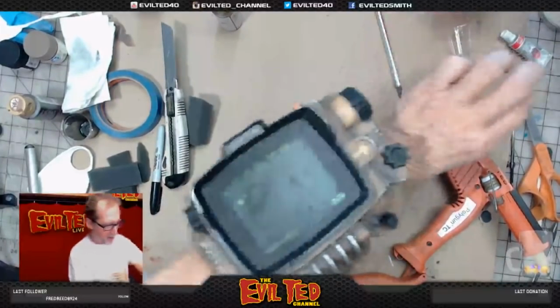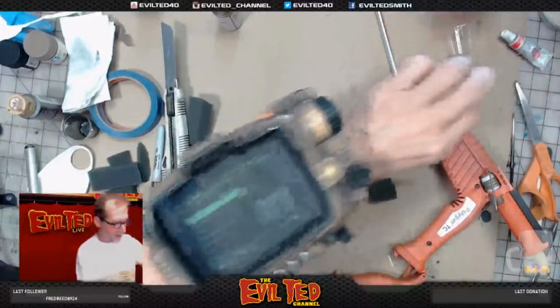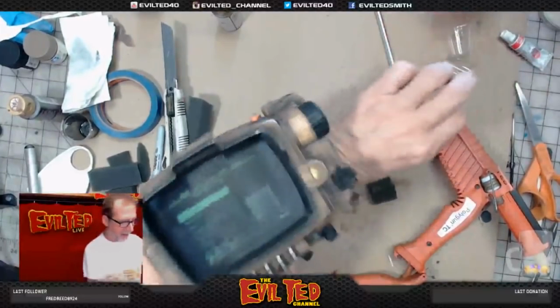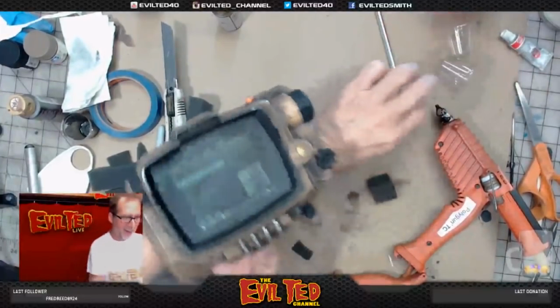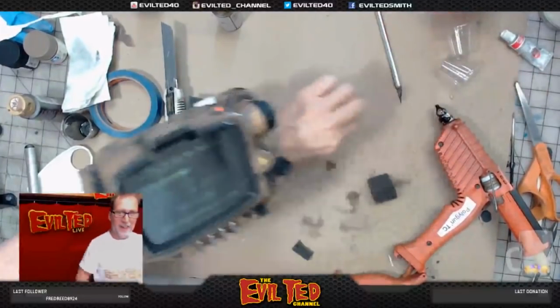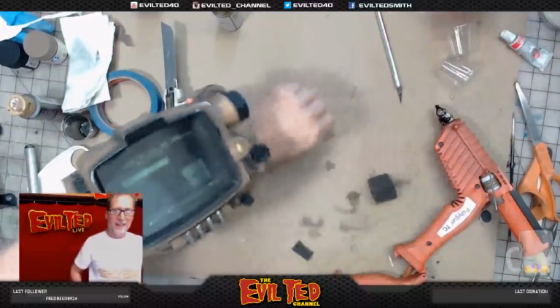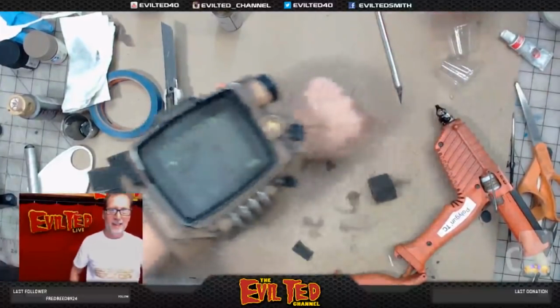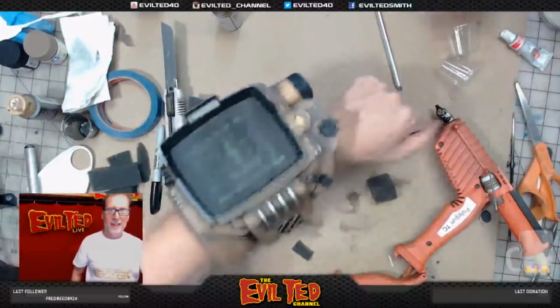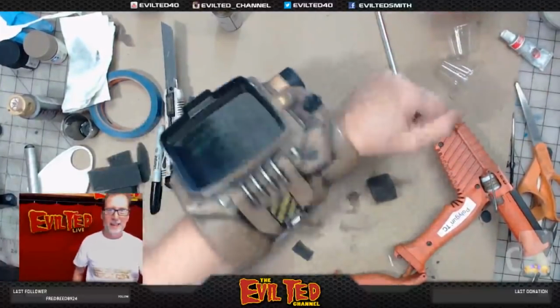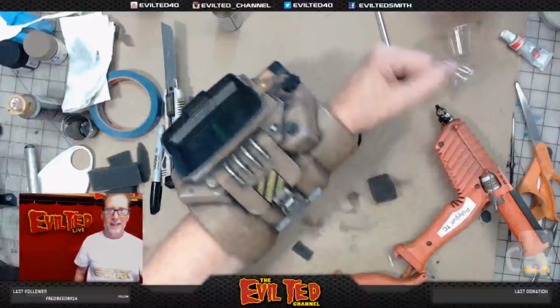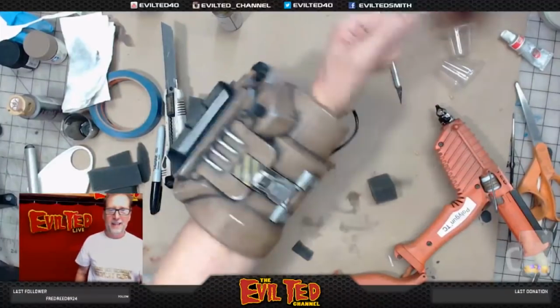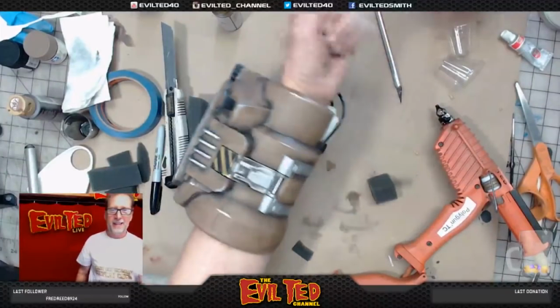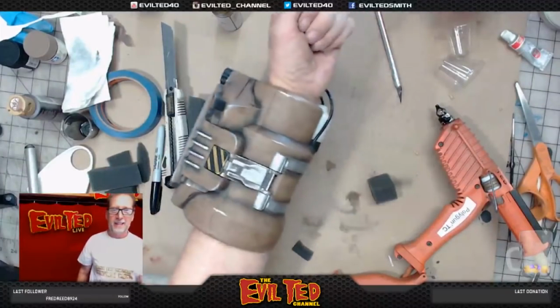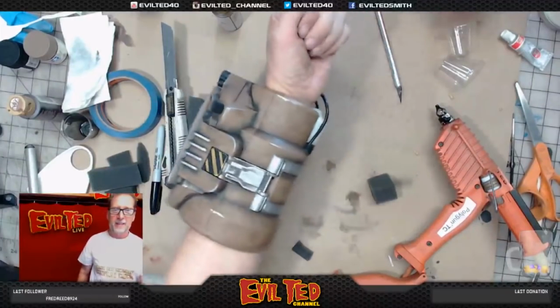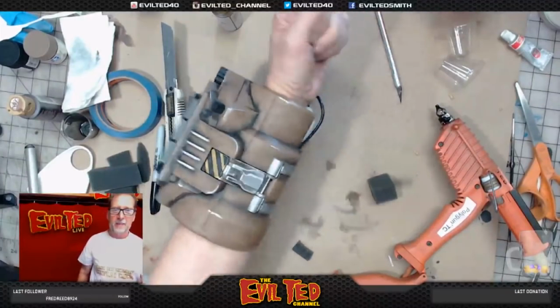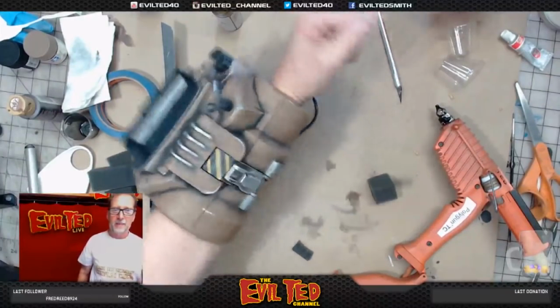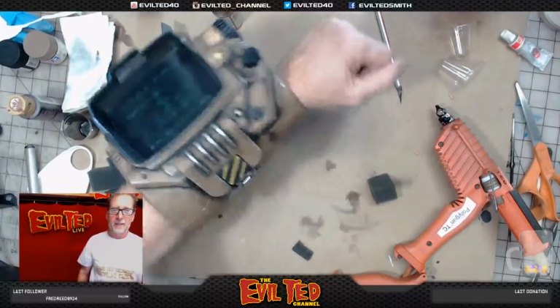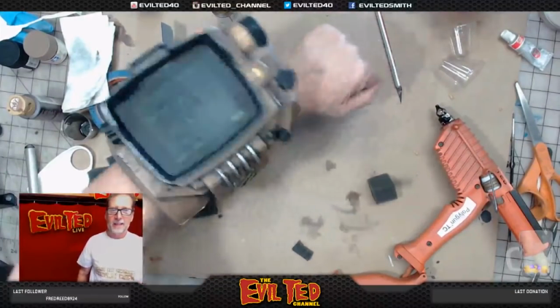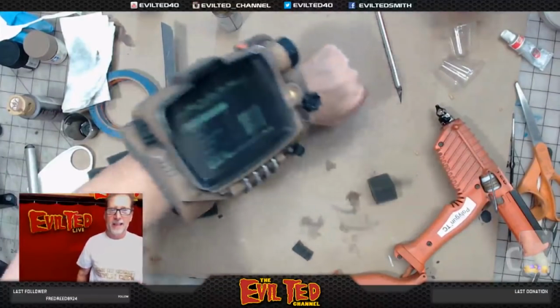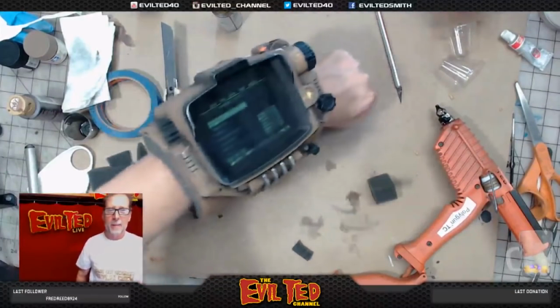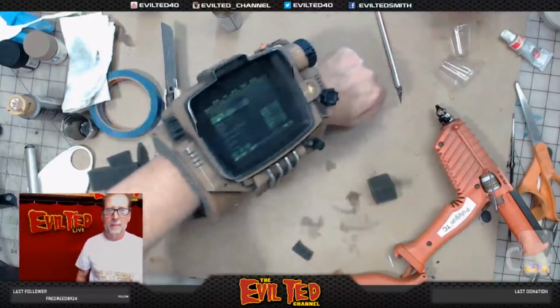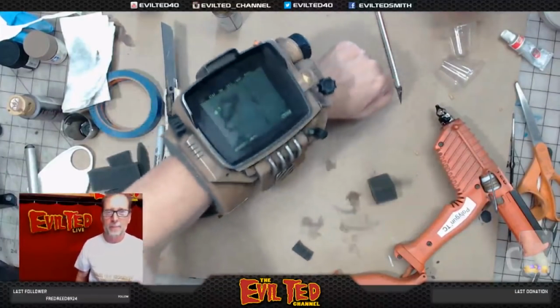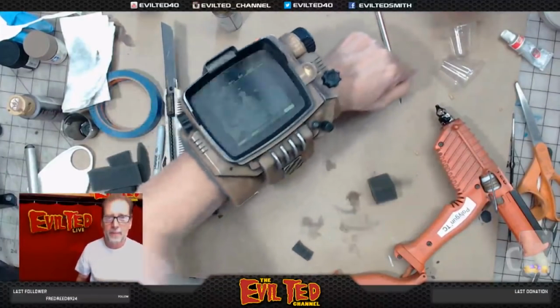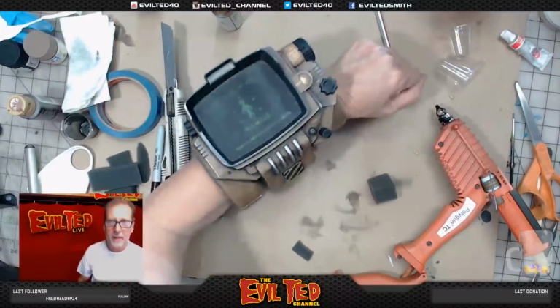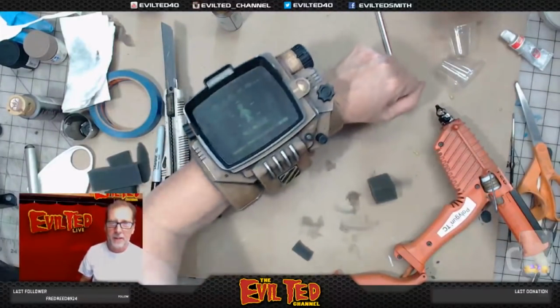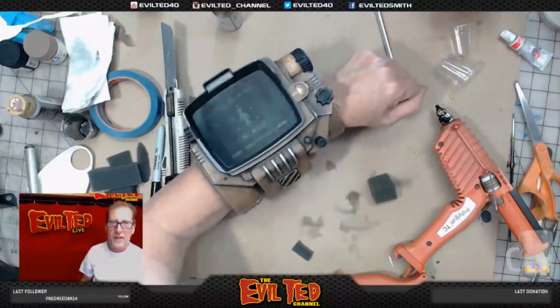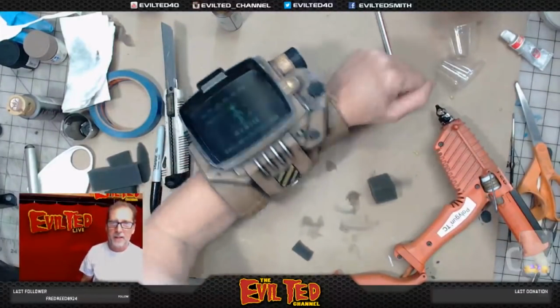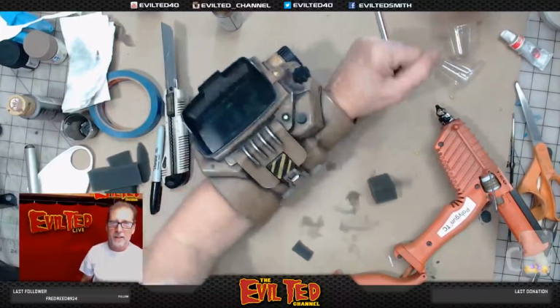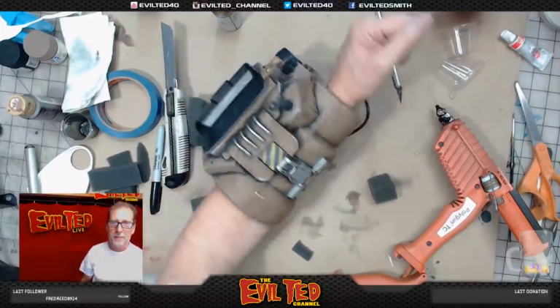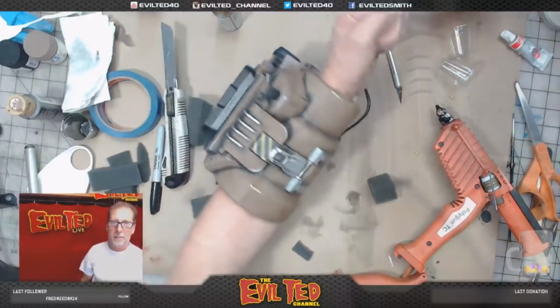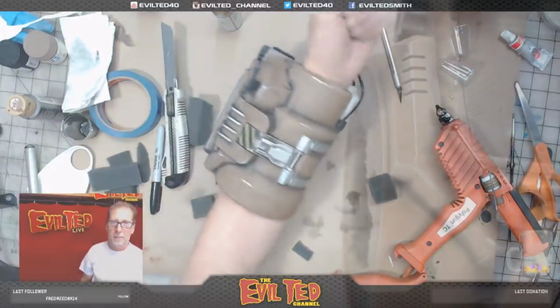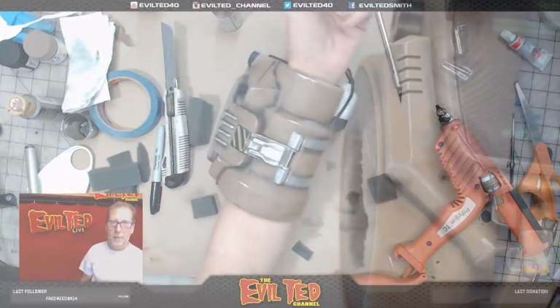Moment of truth — hey, there it is! Look at that — it's my Pip-Boy!